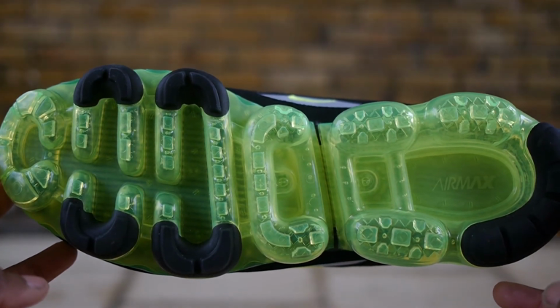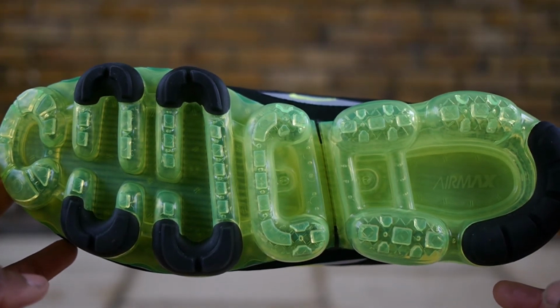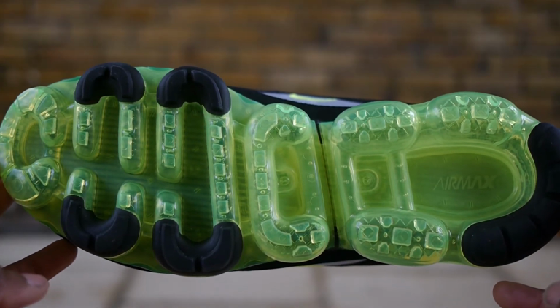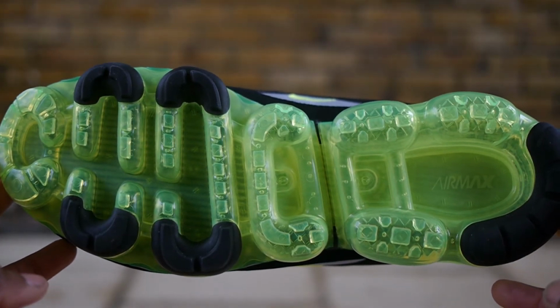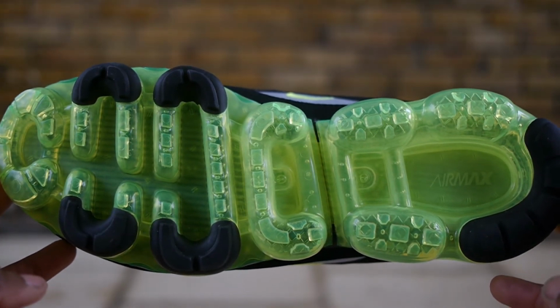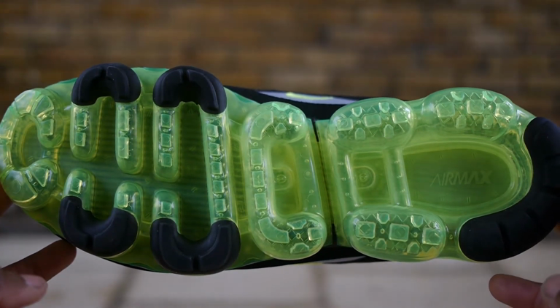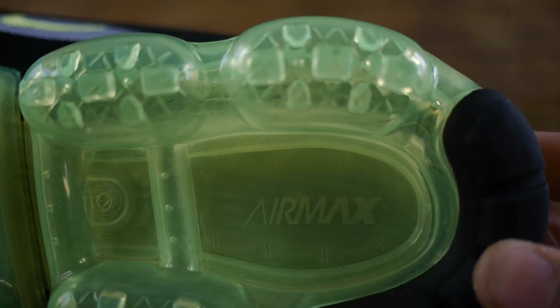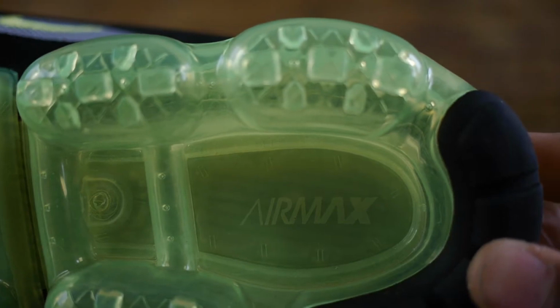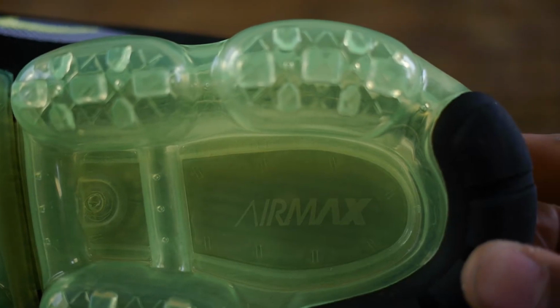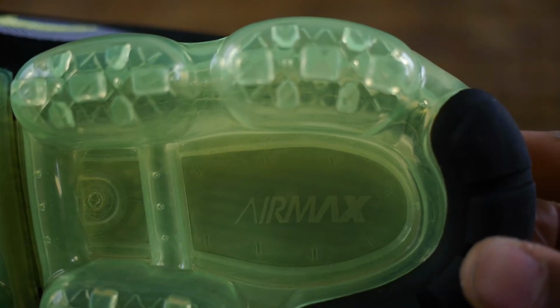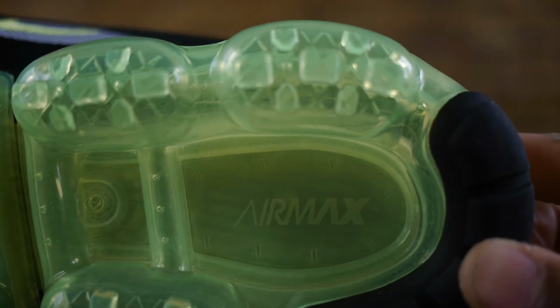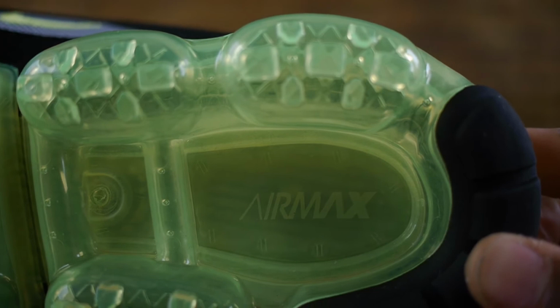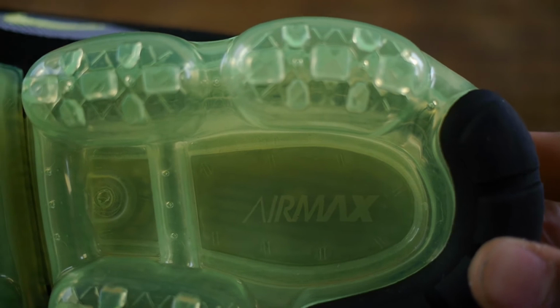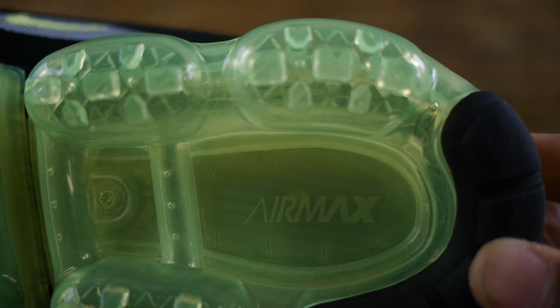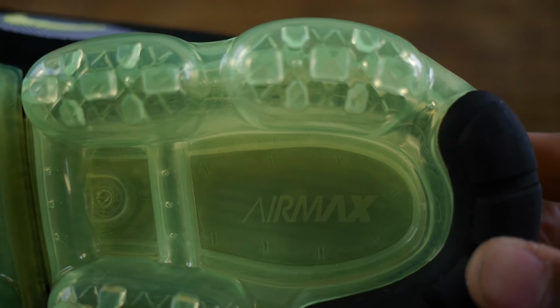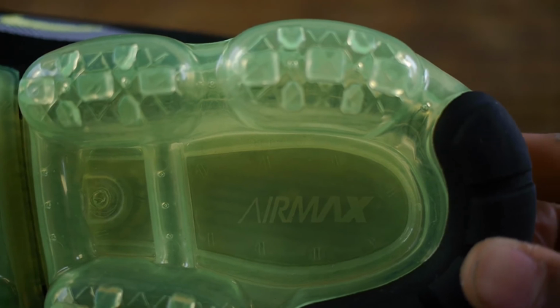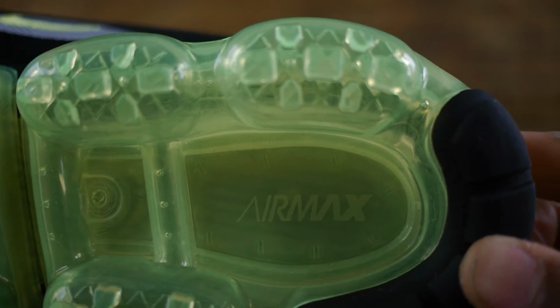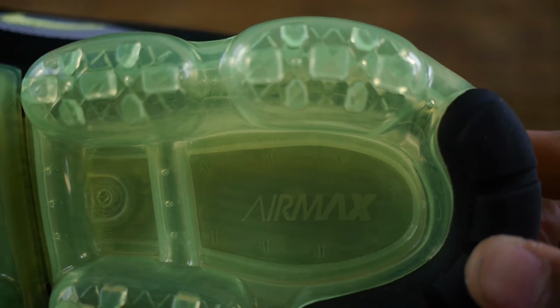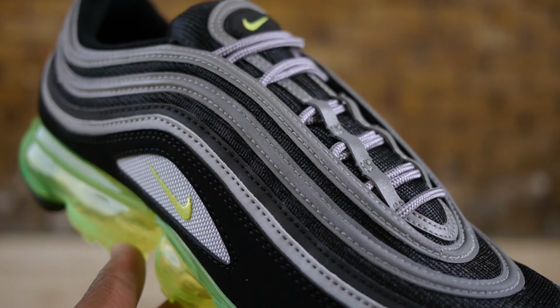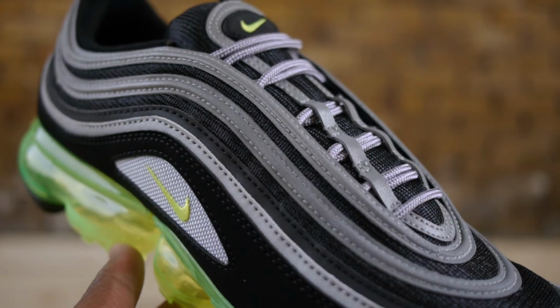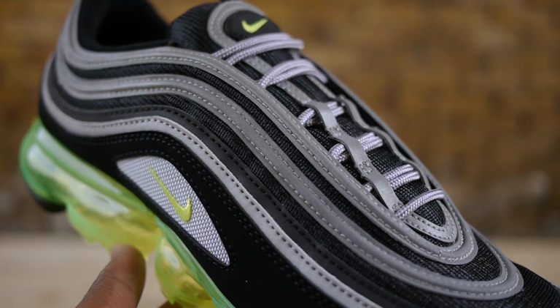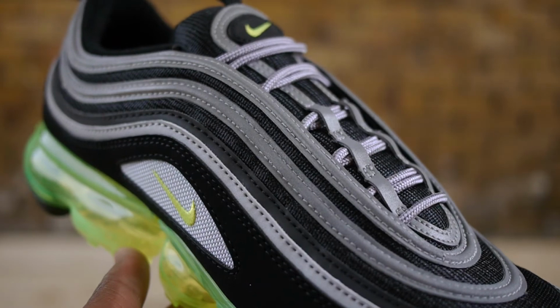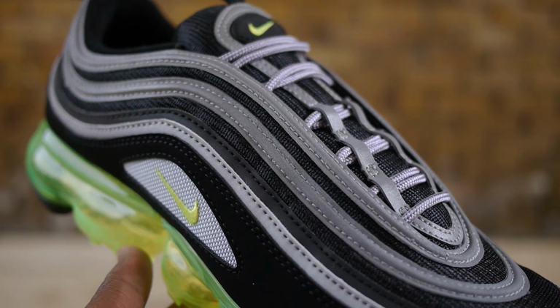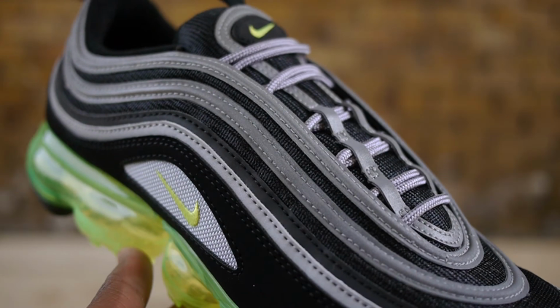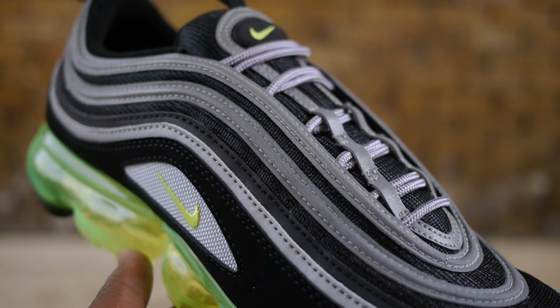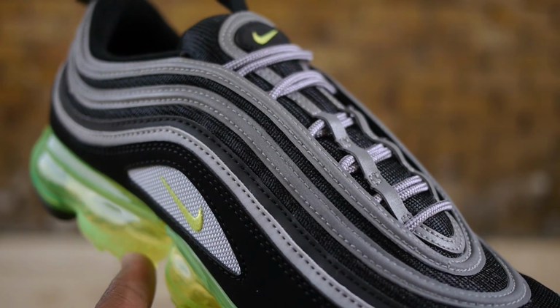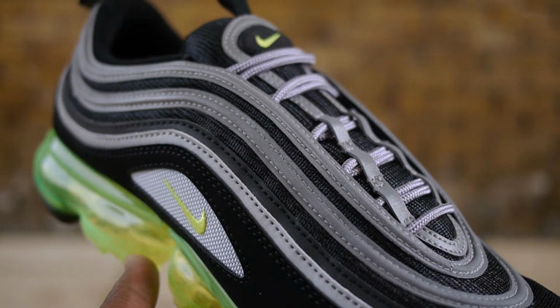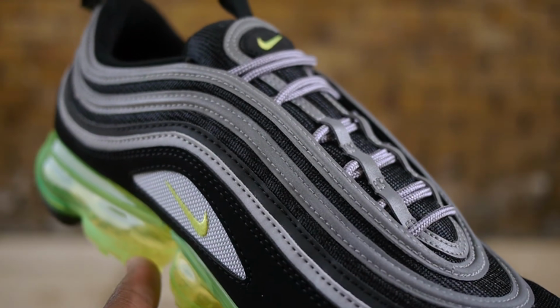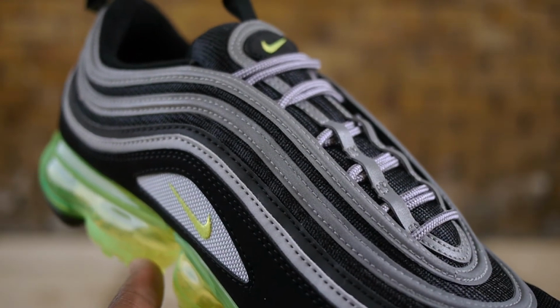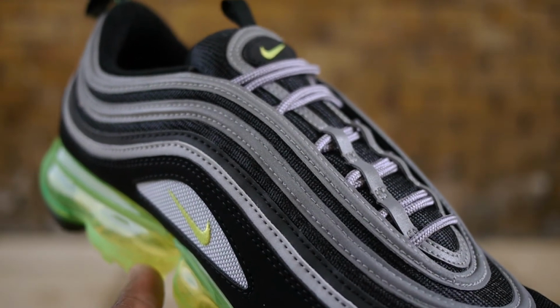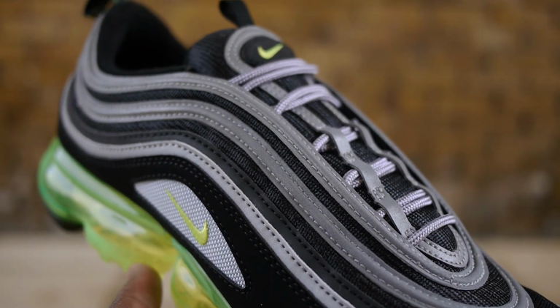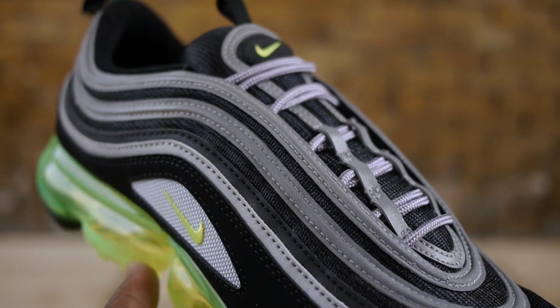This is one of my favourite 97 colorways and I love the hints of neon green Nike branding on the tongue and both sides of the mid panel.